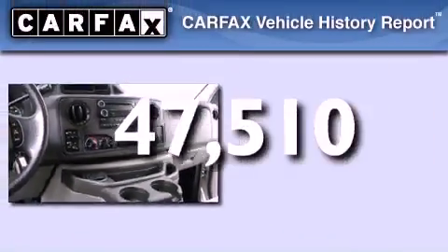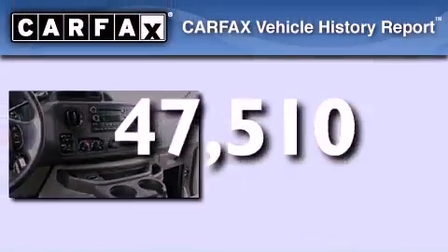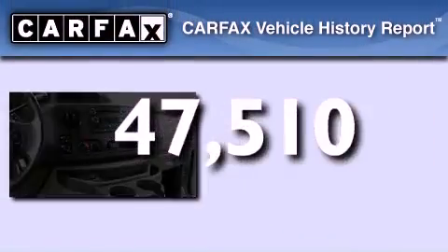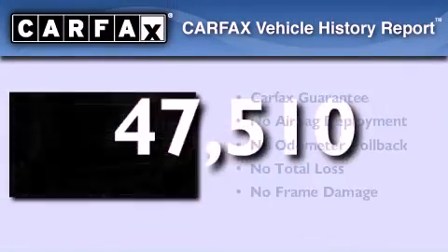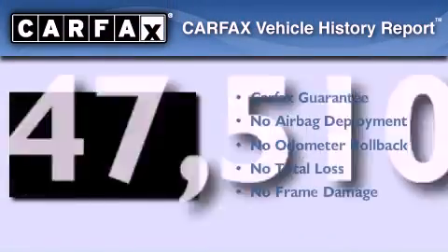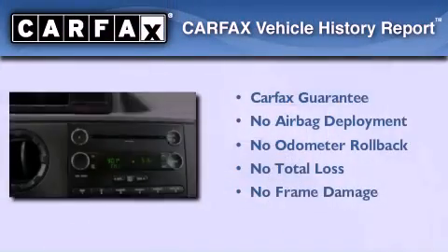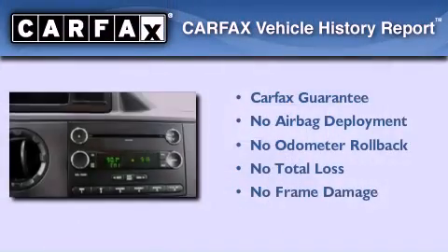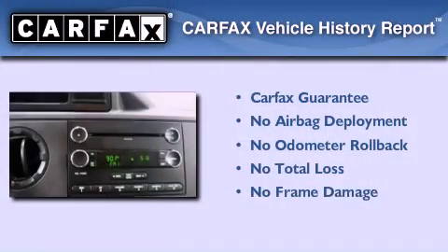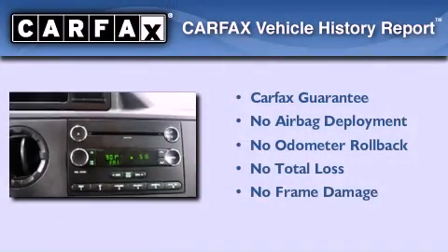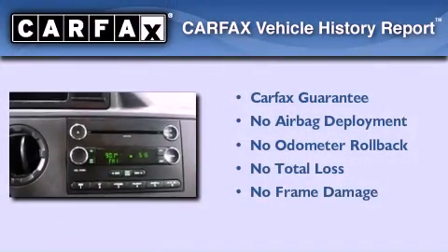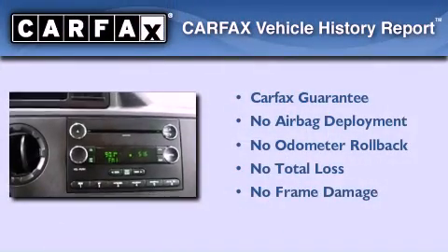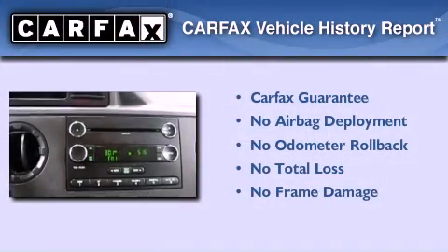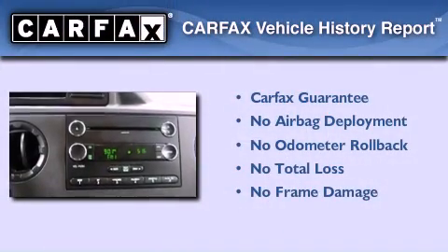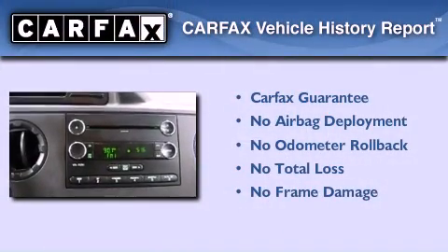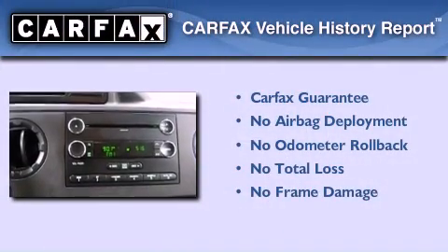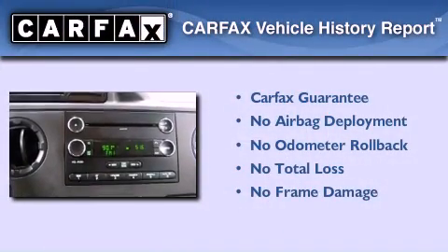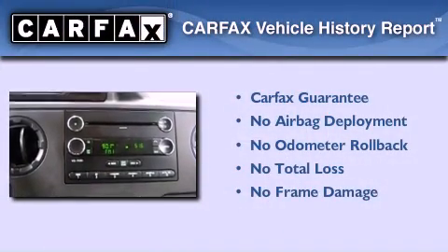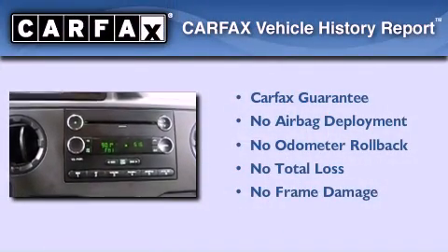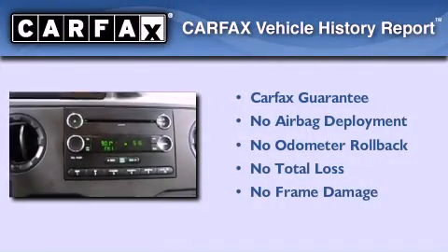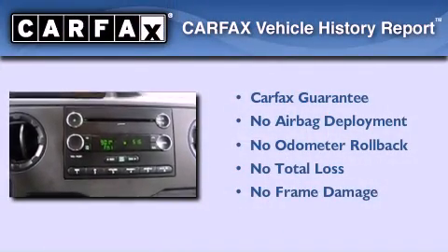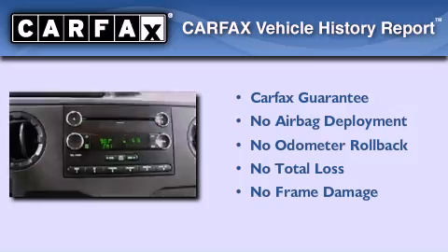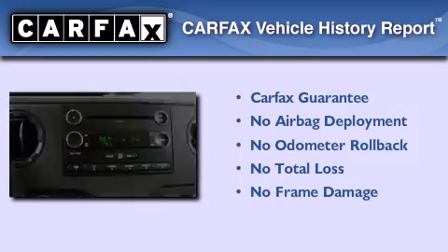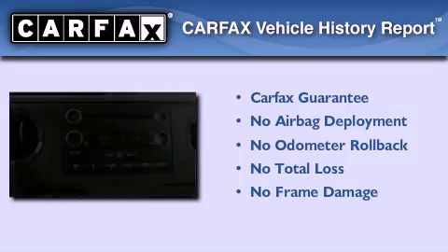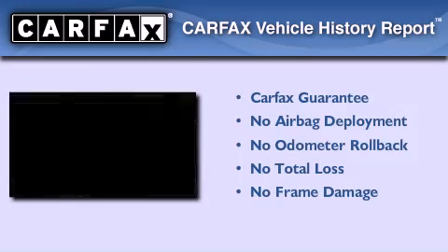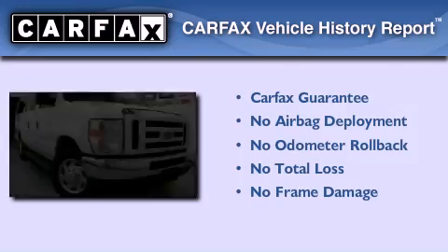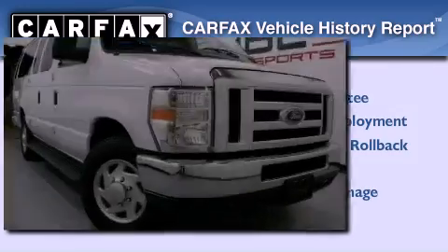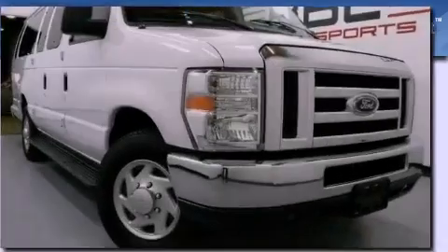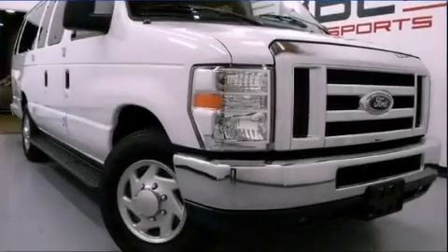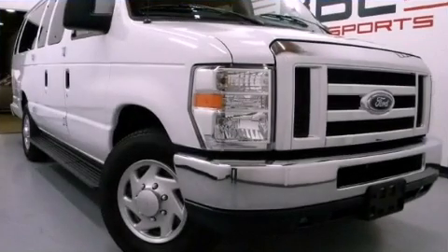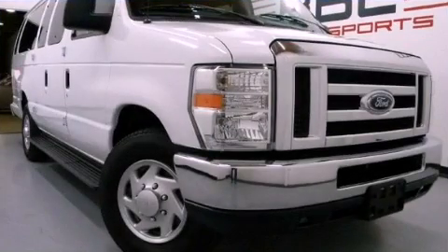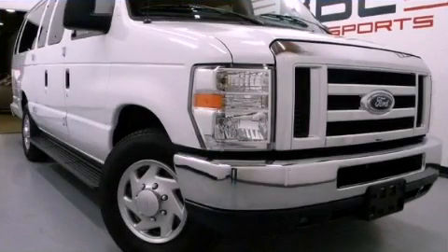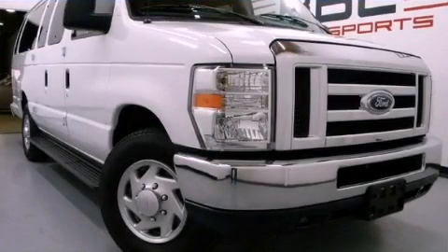Not to mention that this Ford qualifies for the Carfax Buy-Back Guarantee. Contact us today to arrange your test drive.